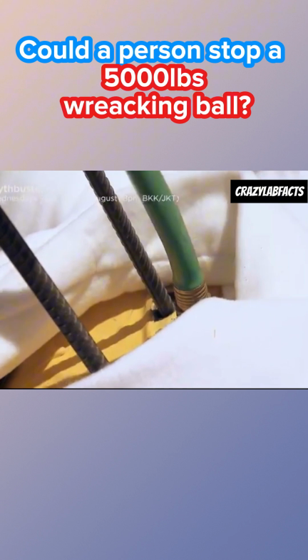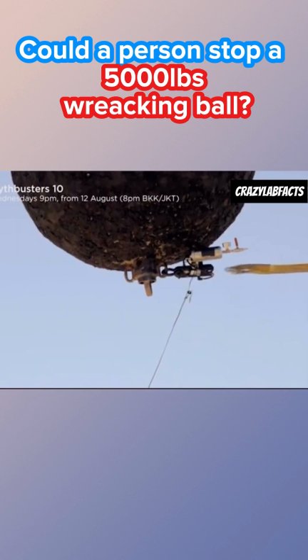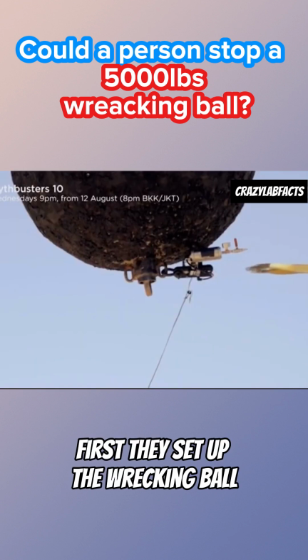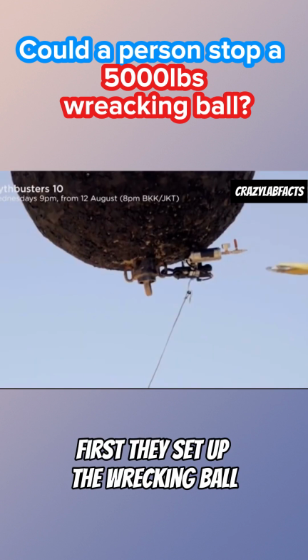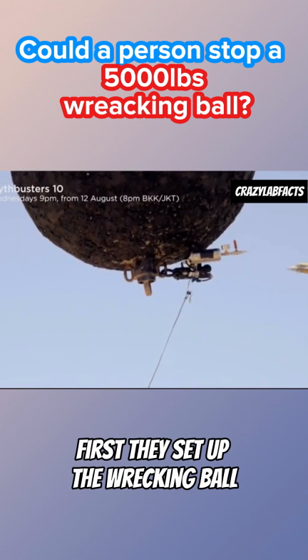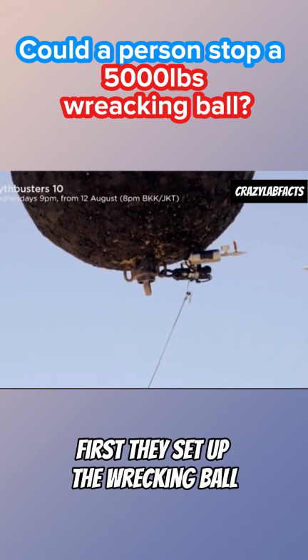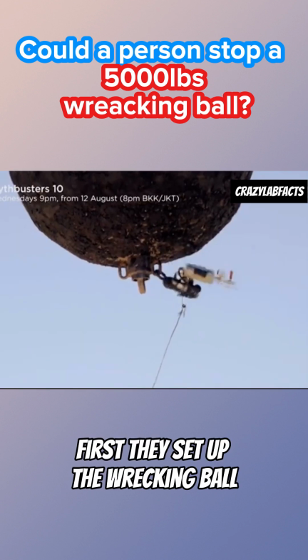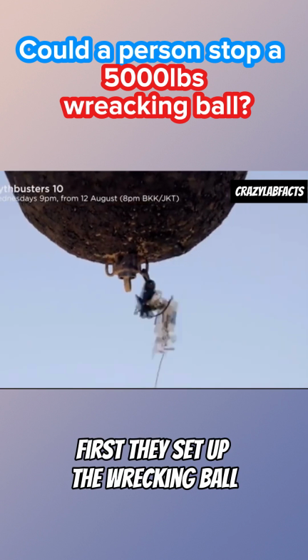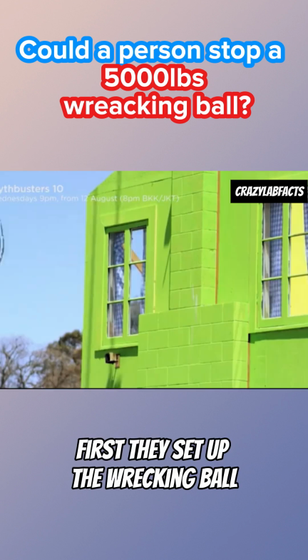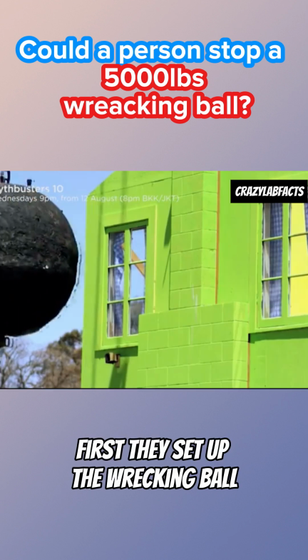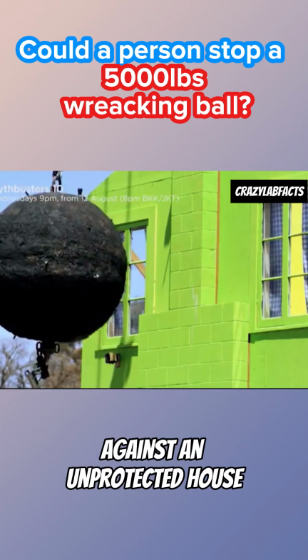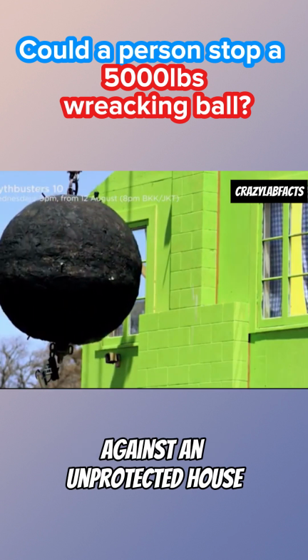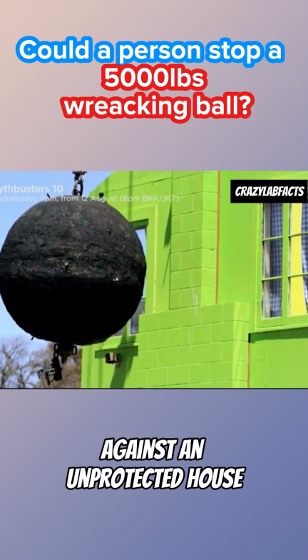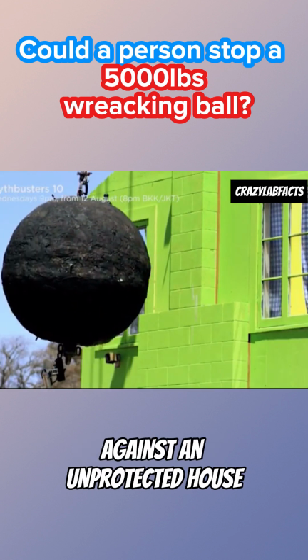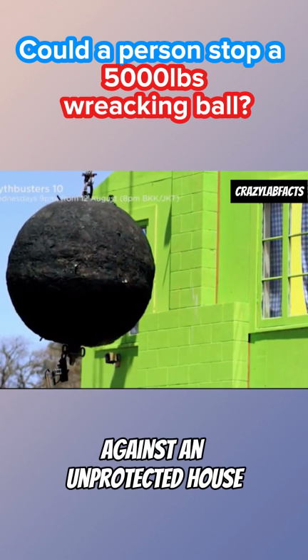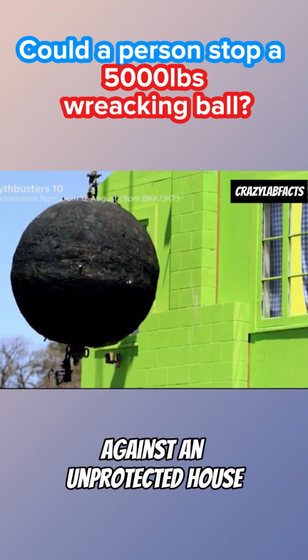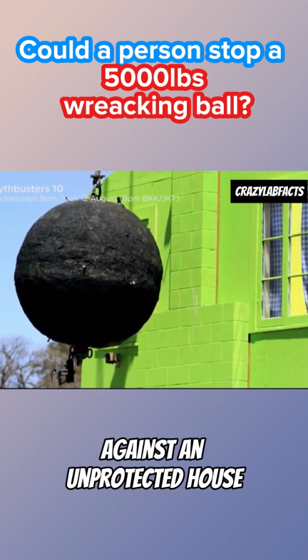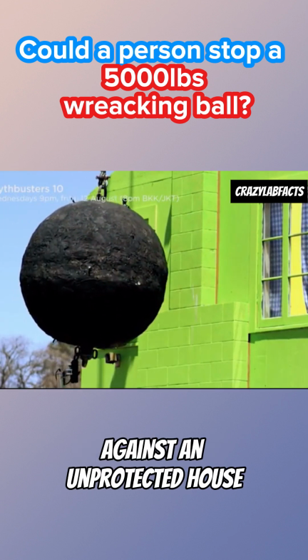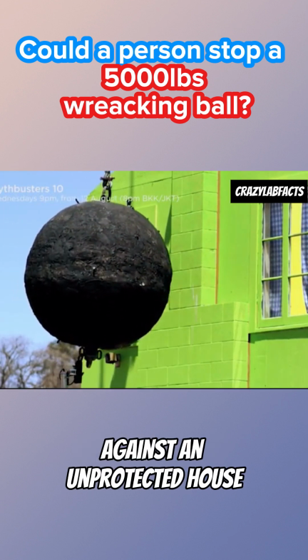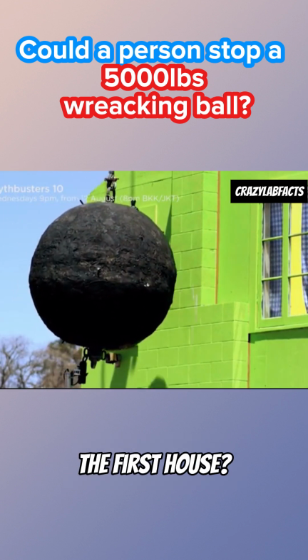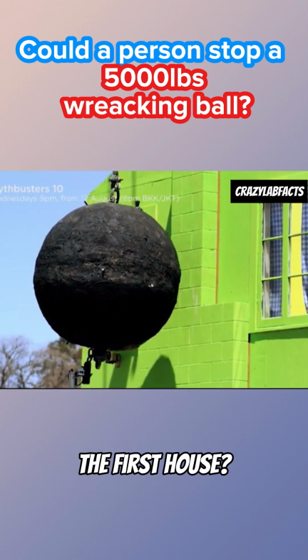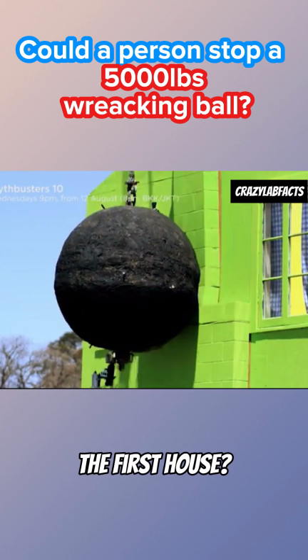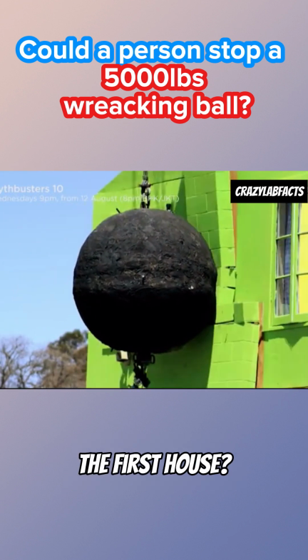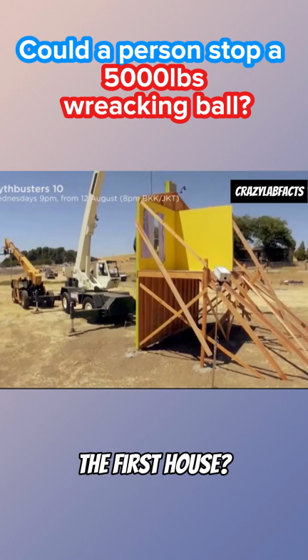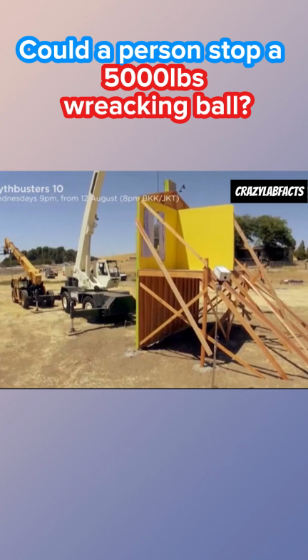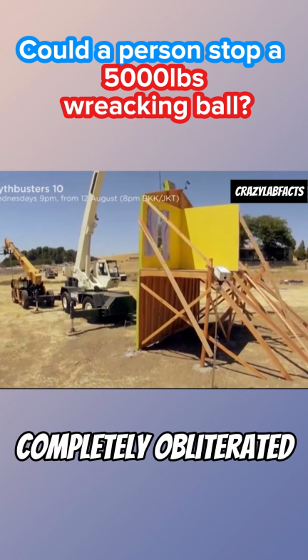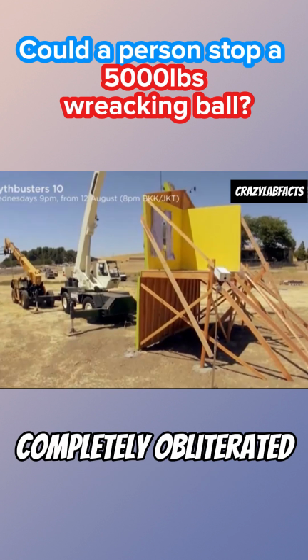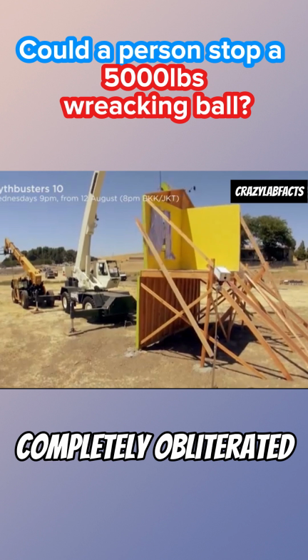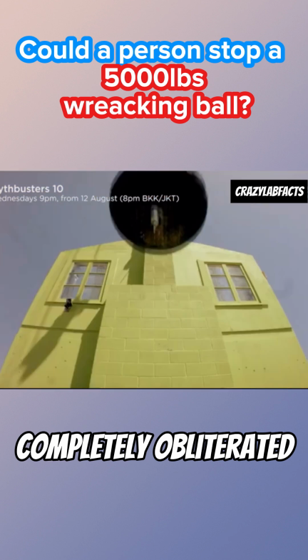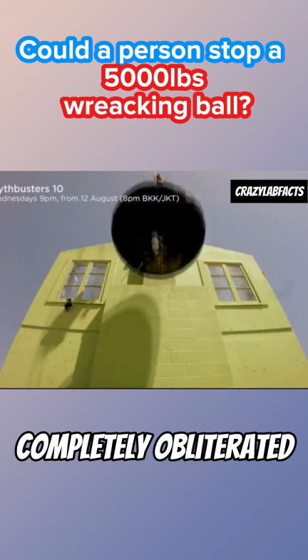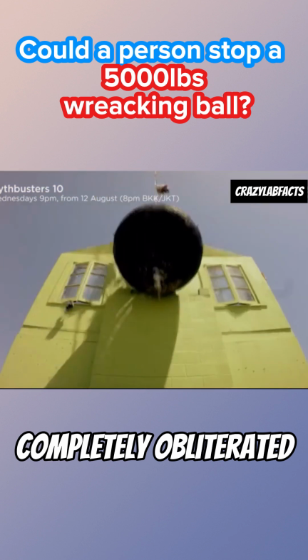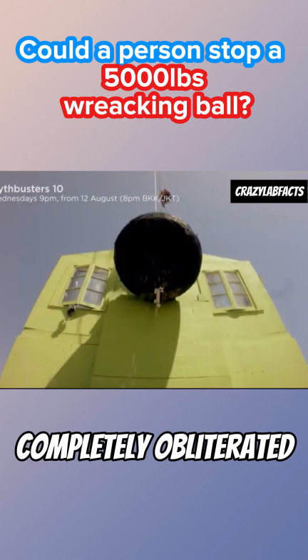First, they set up the wrecking ball against an unprotected house. The first house? Completely obliterated.